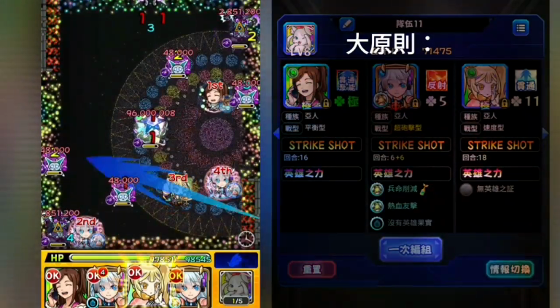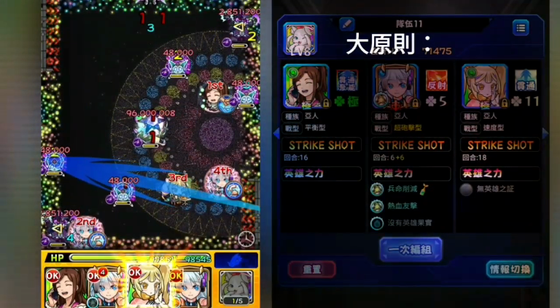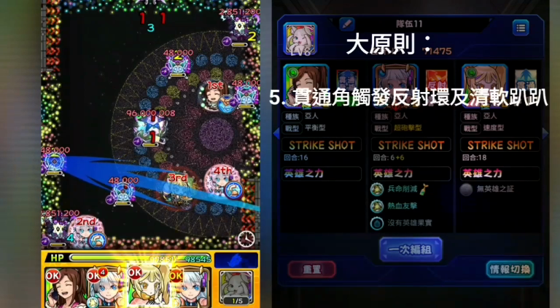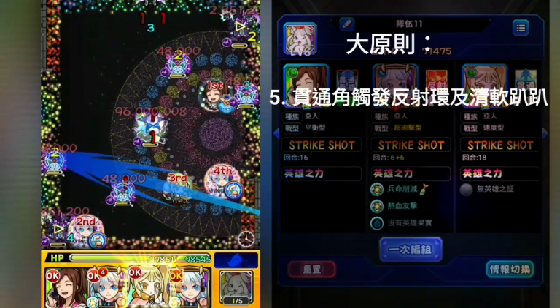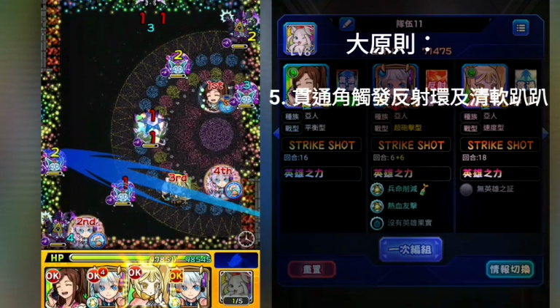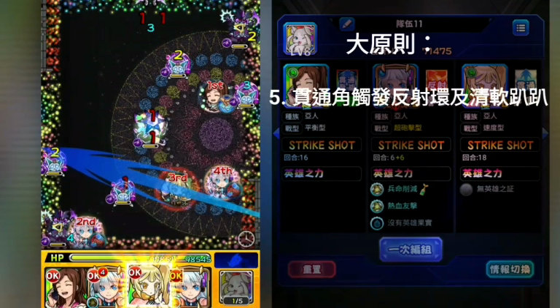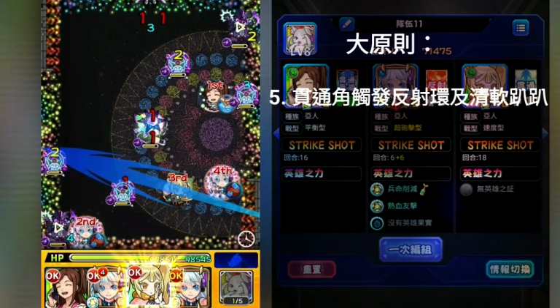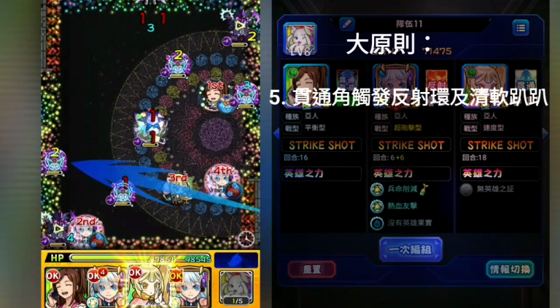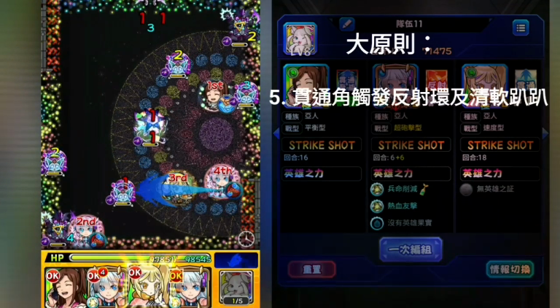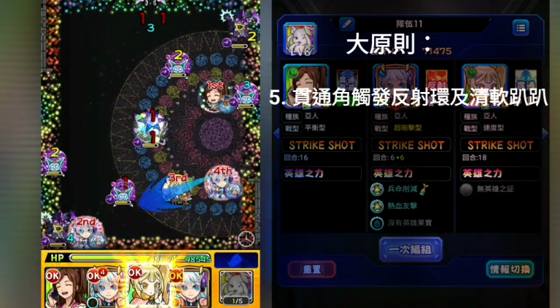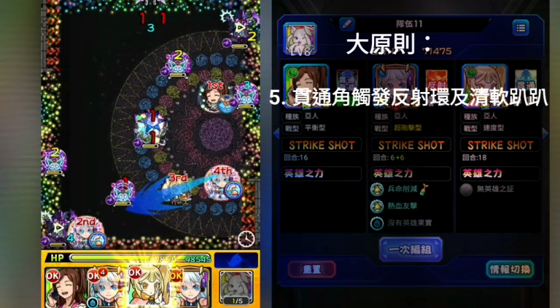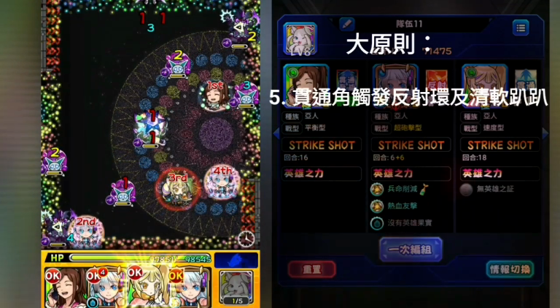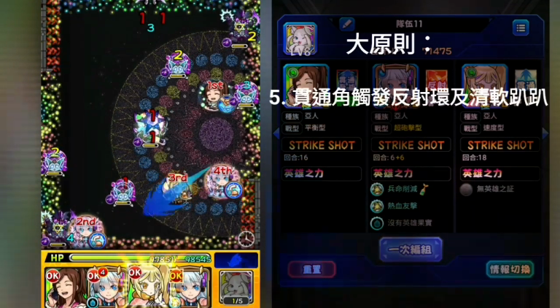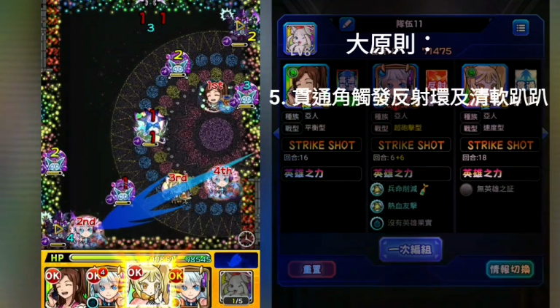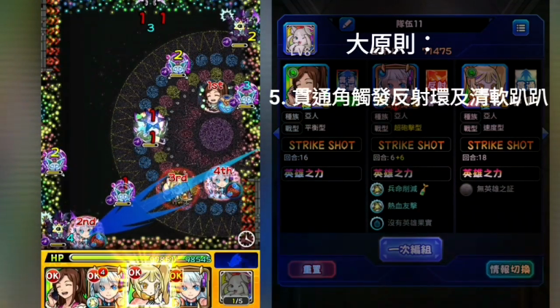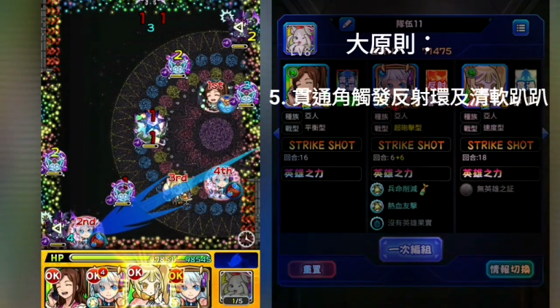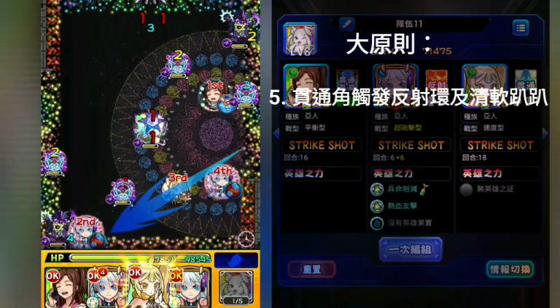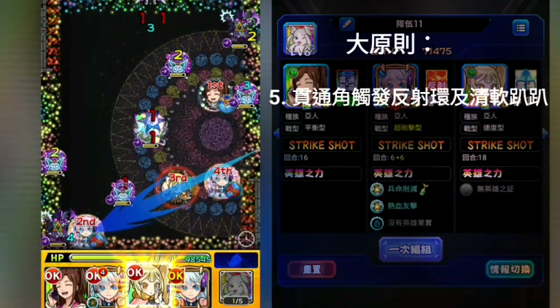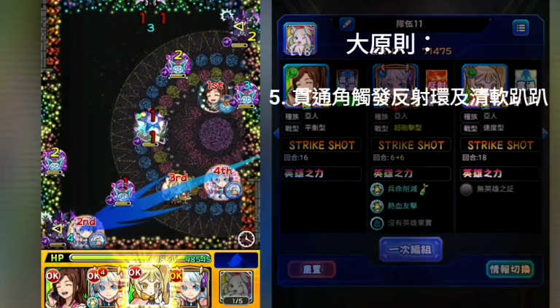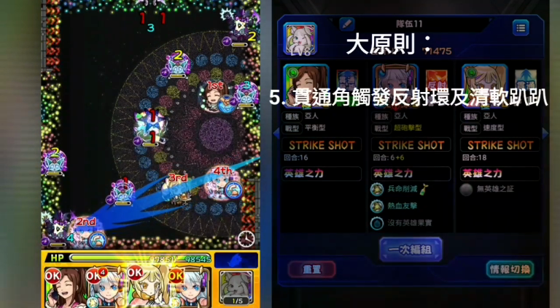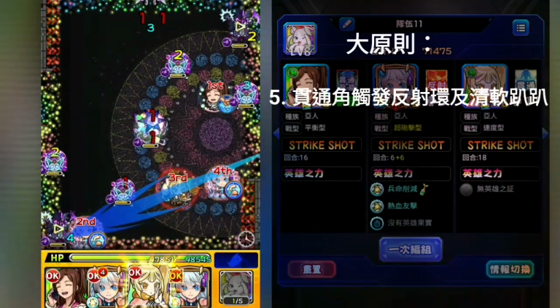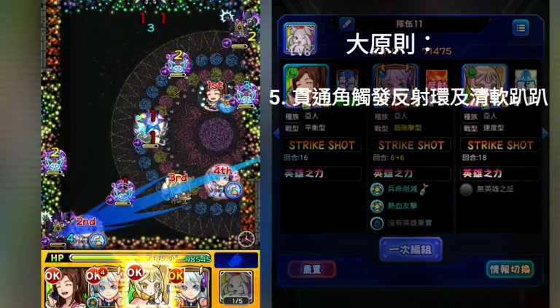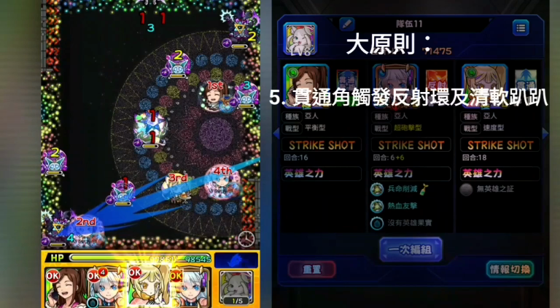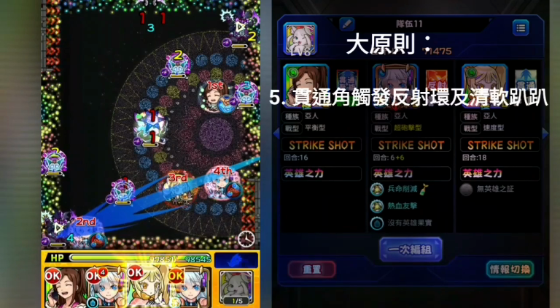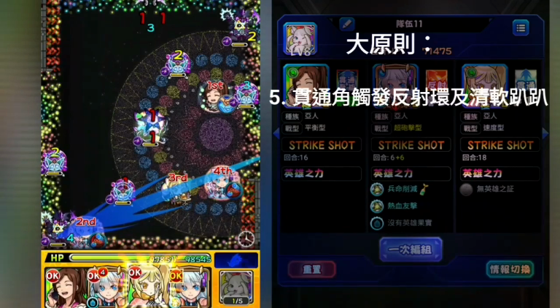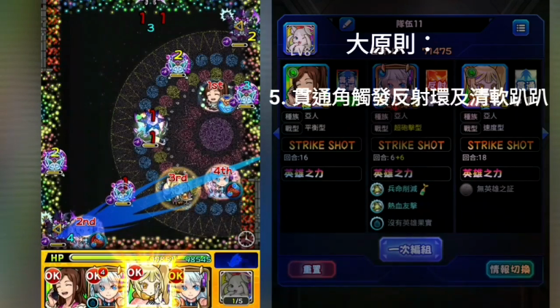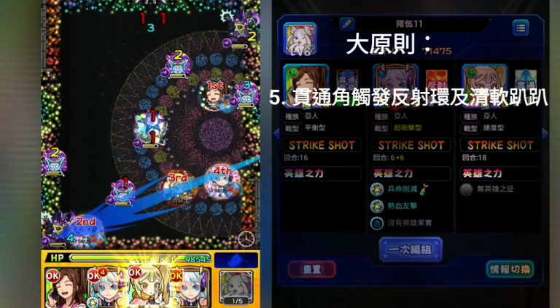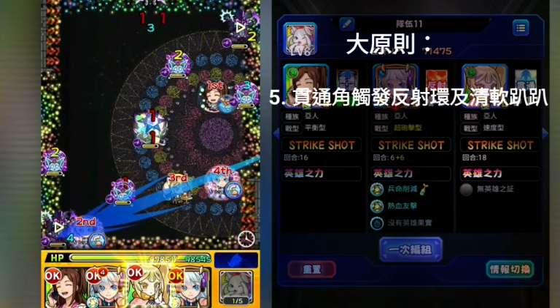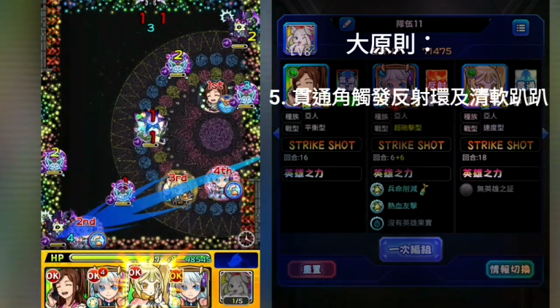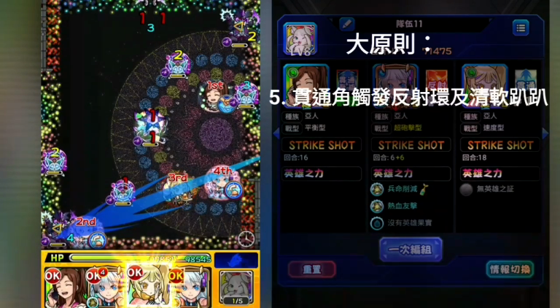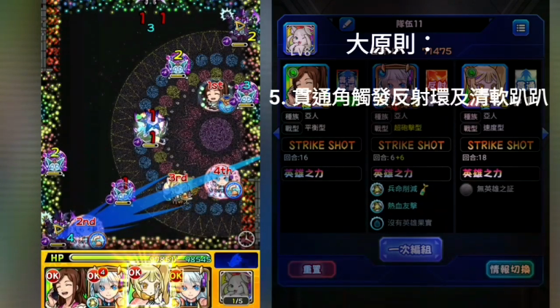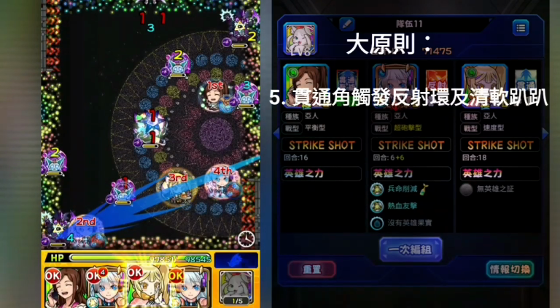再次回到這個遊戲。貫通角色進場的目的就是為了親軟趴趴來幫尼奧開路，同時順便出發友情來造成輸出。